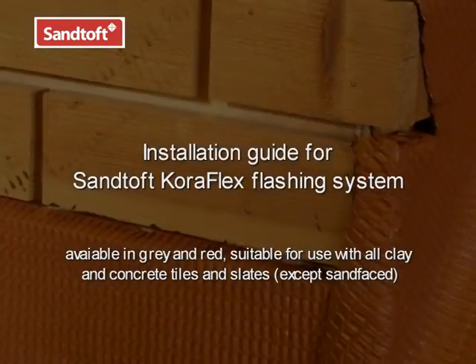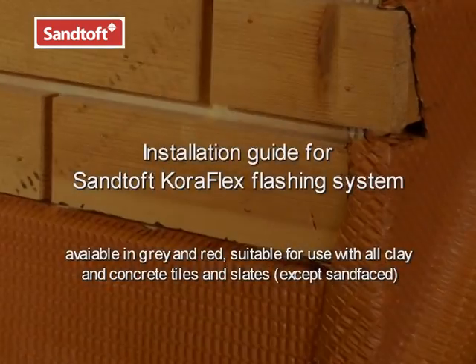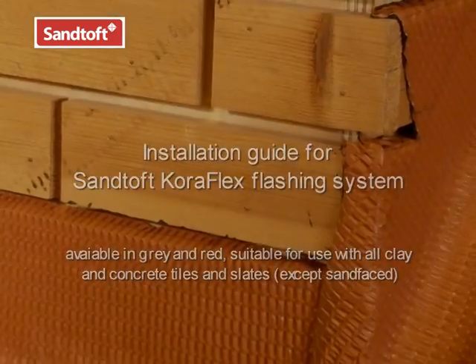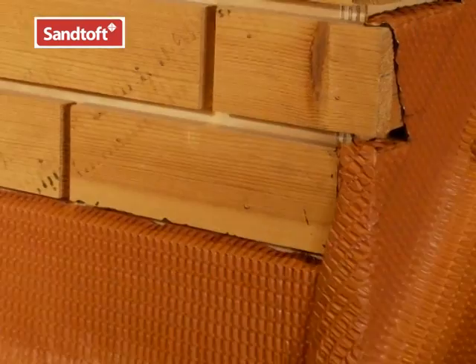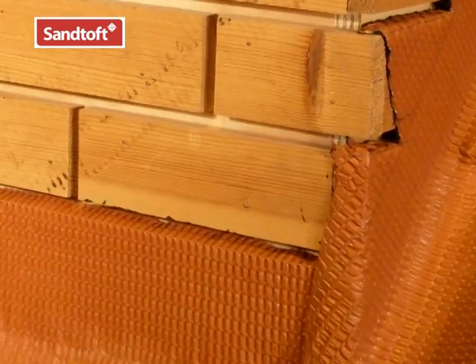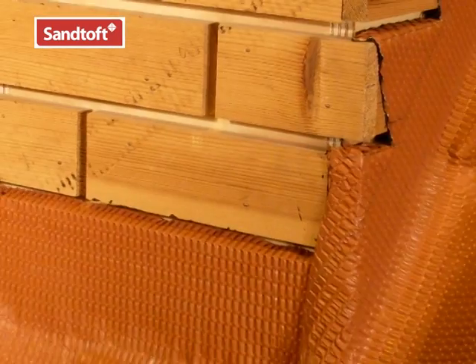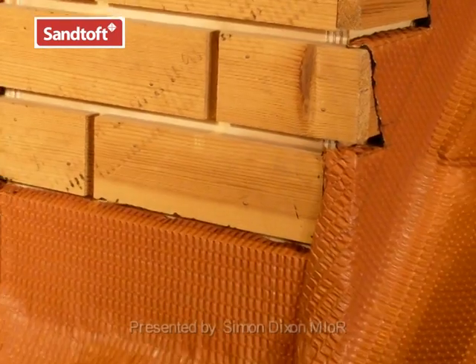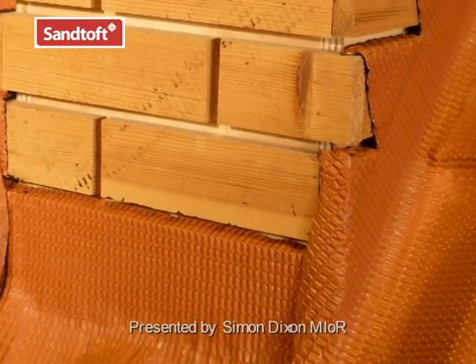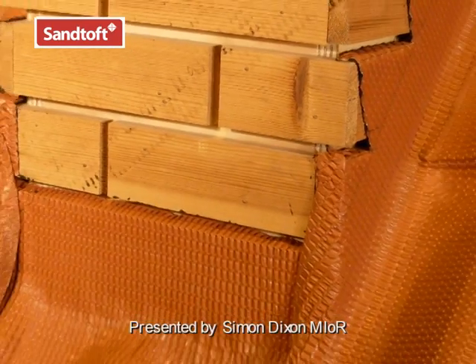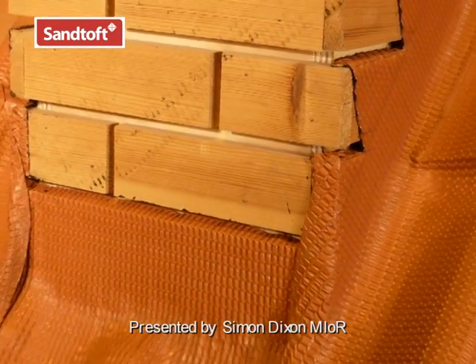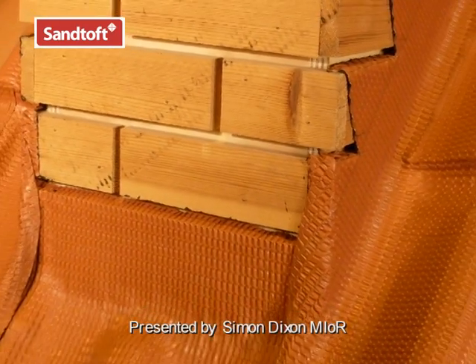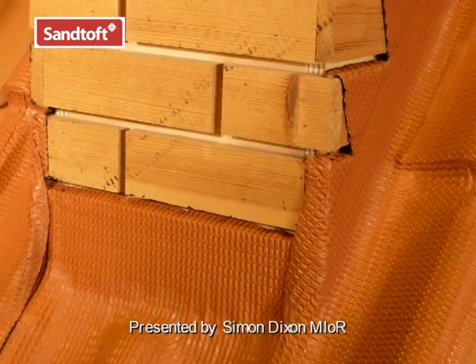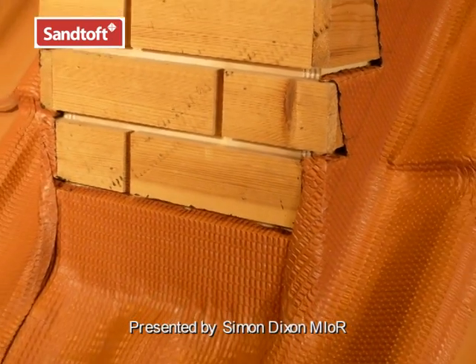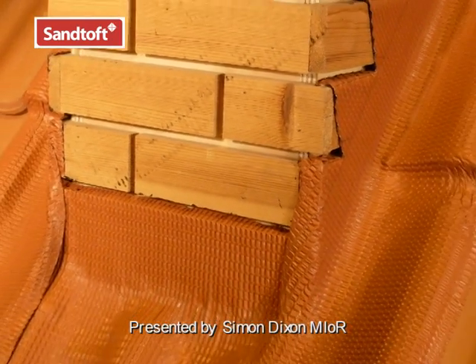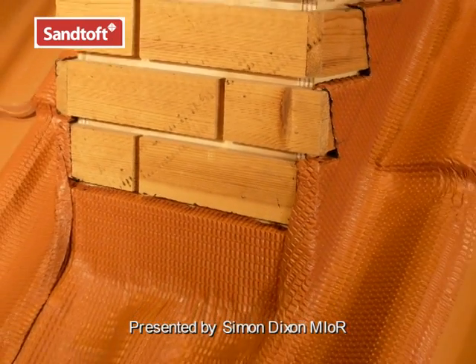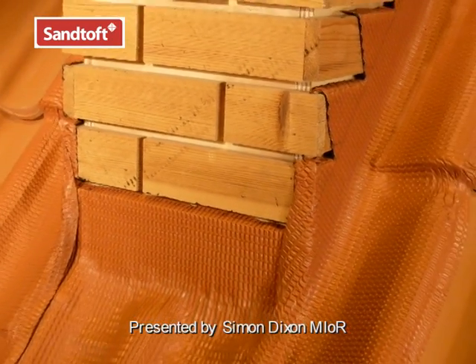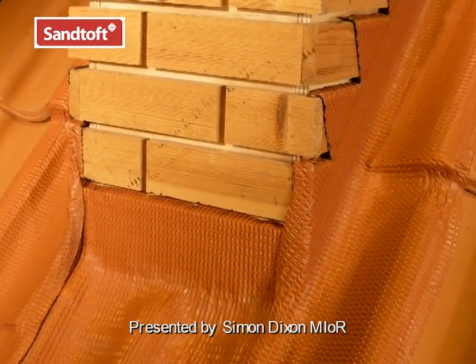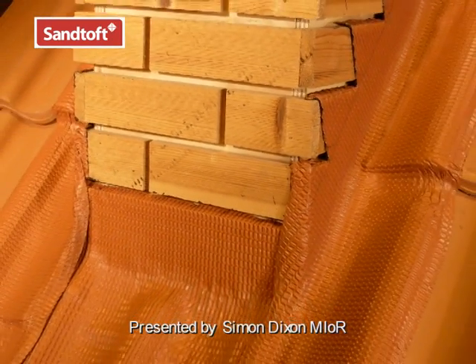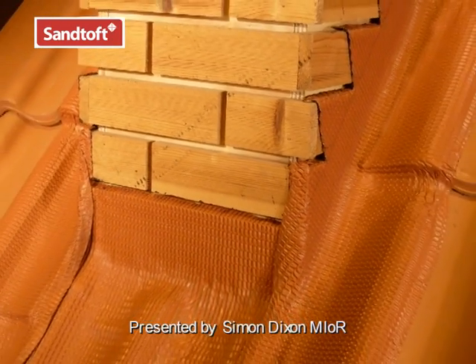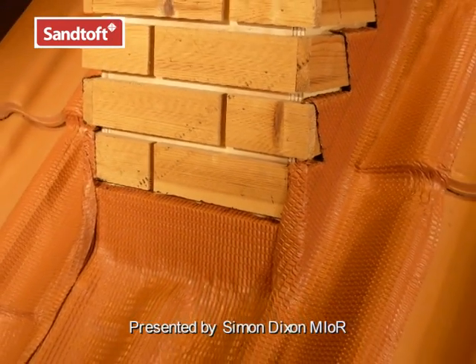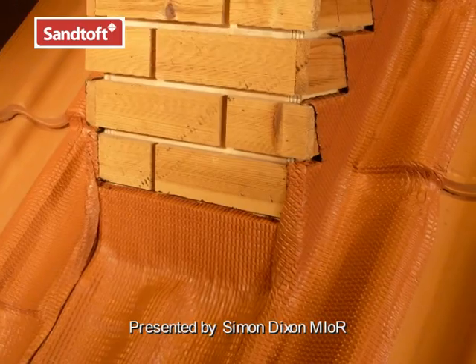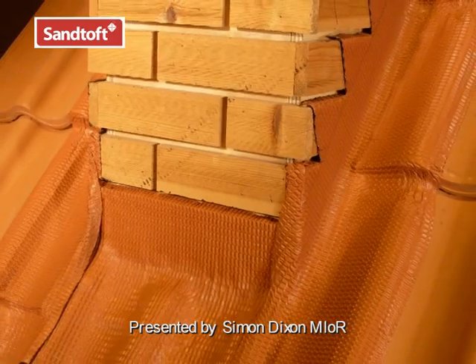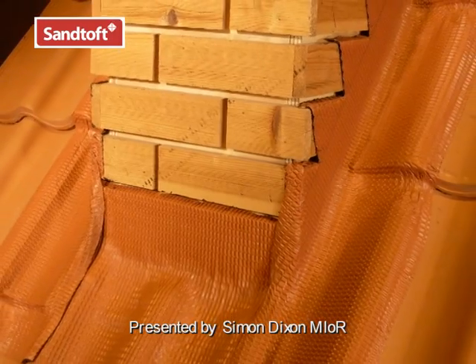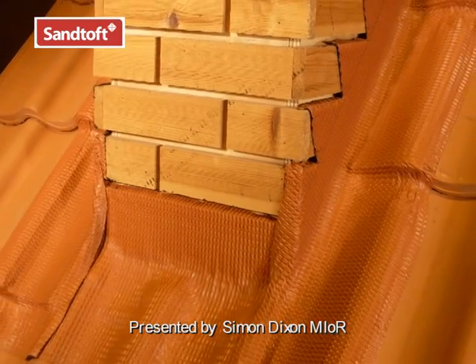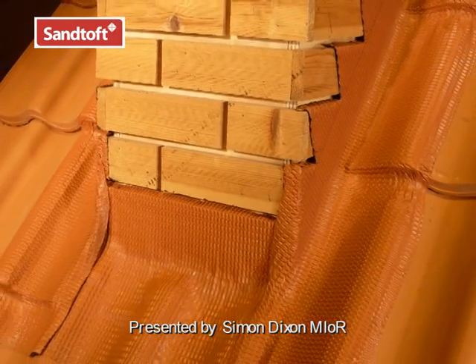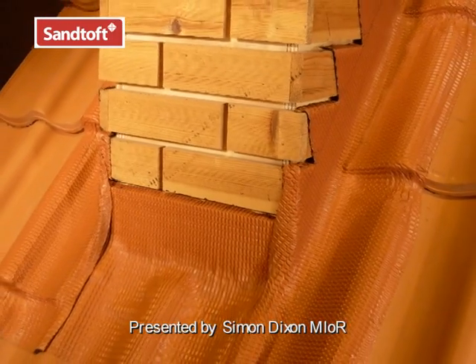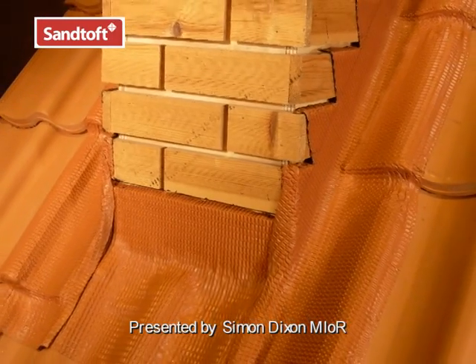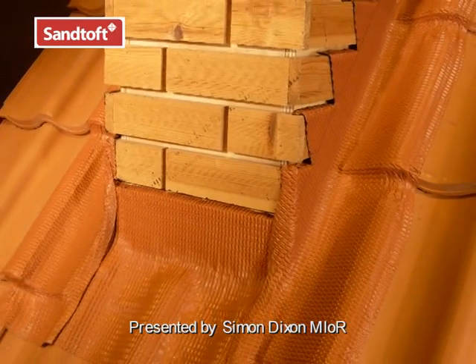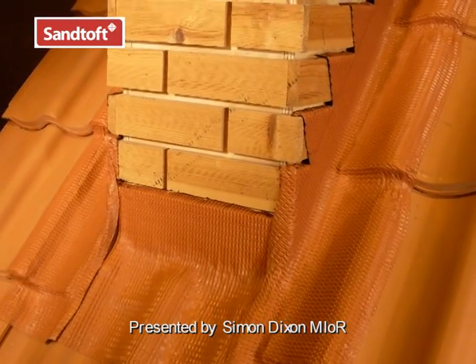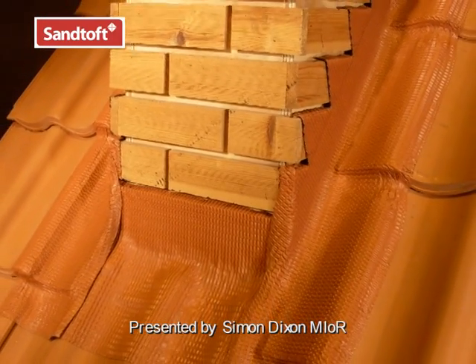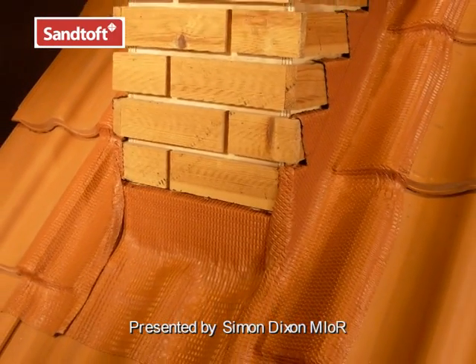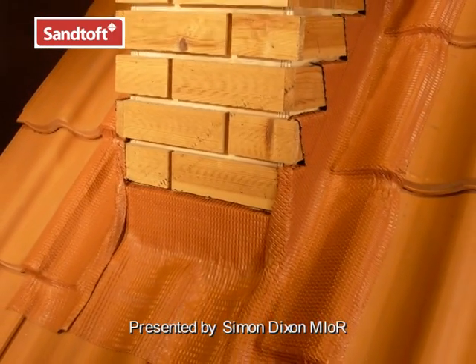This is the Santoft installation guide for using the Coraflex flashing system at chimneys.